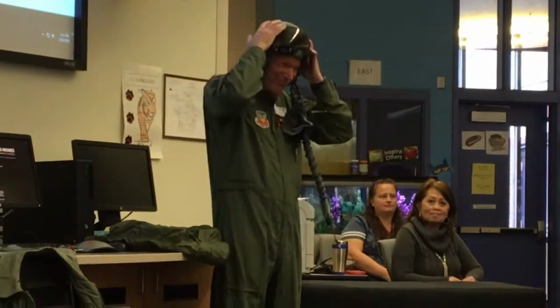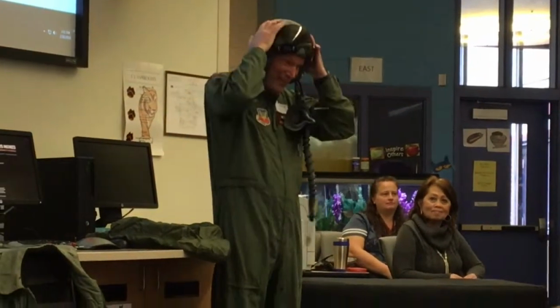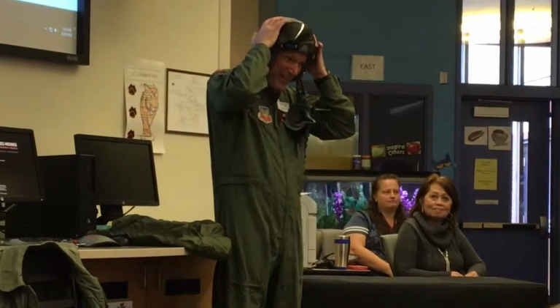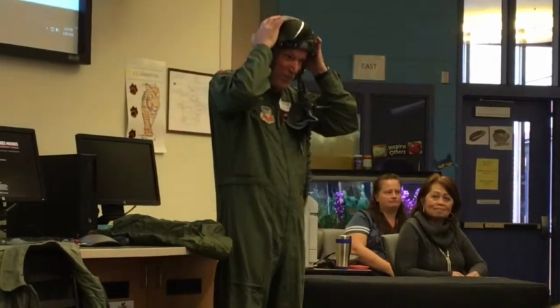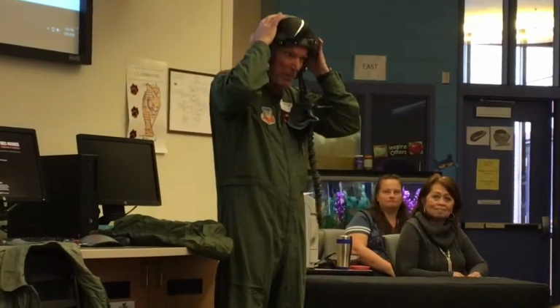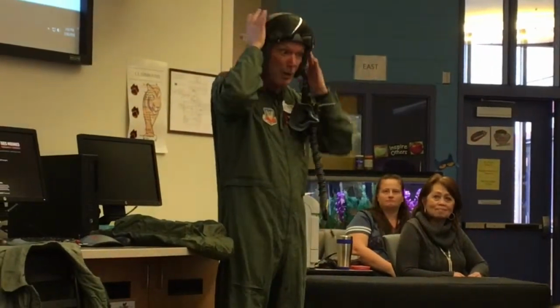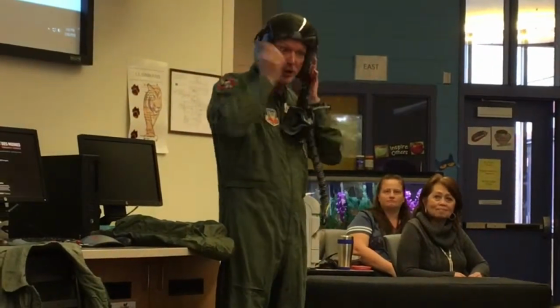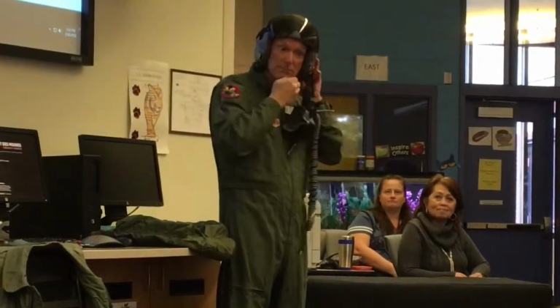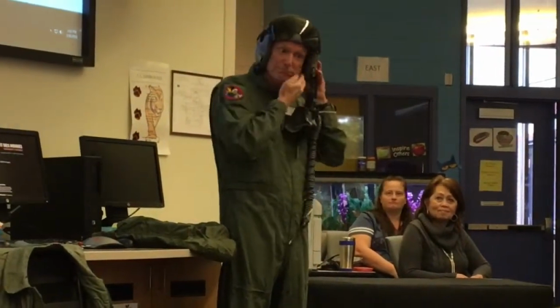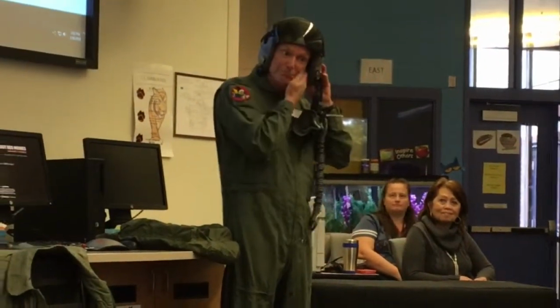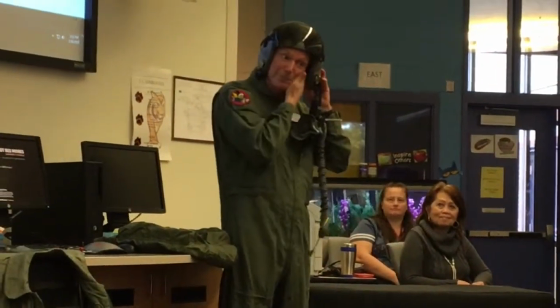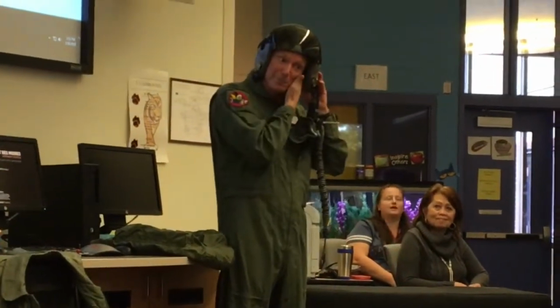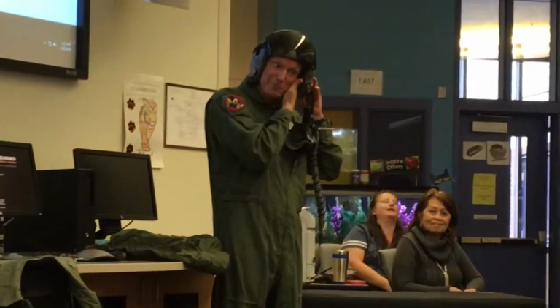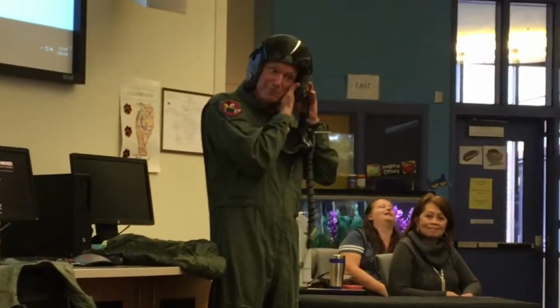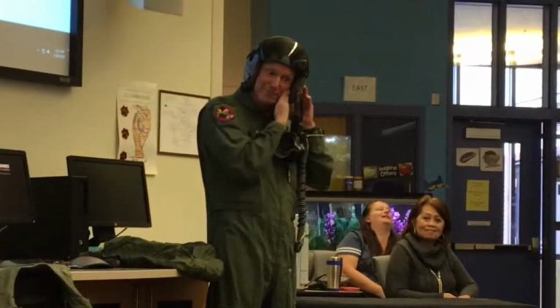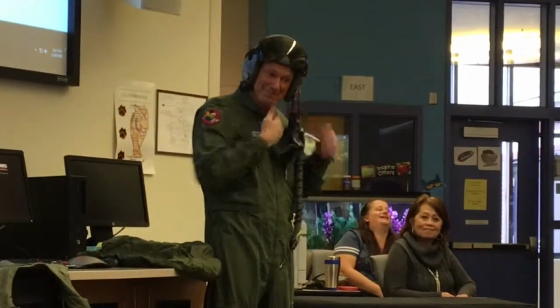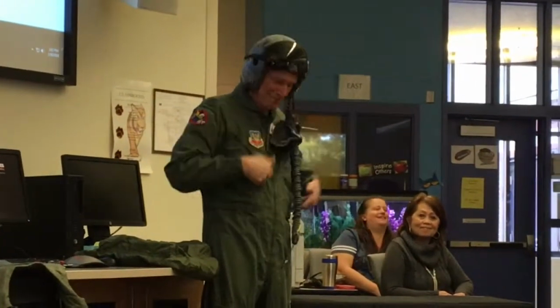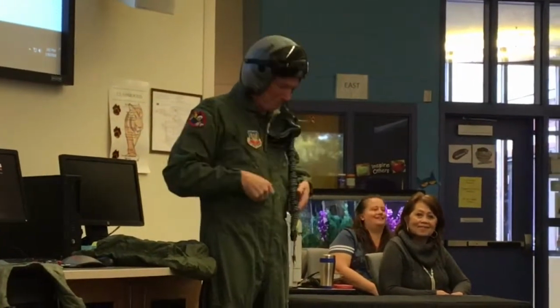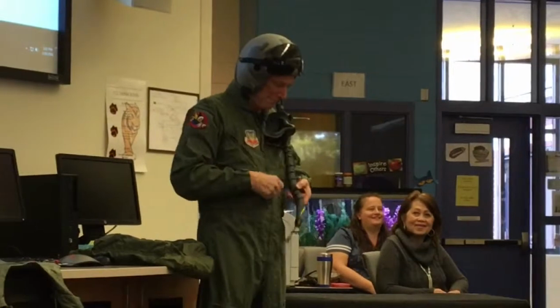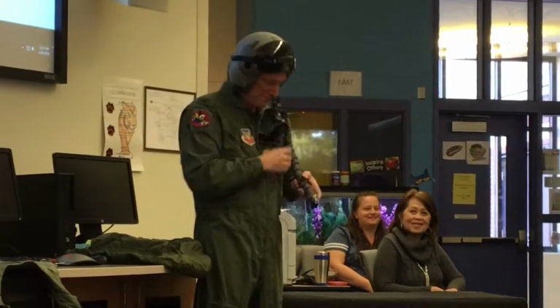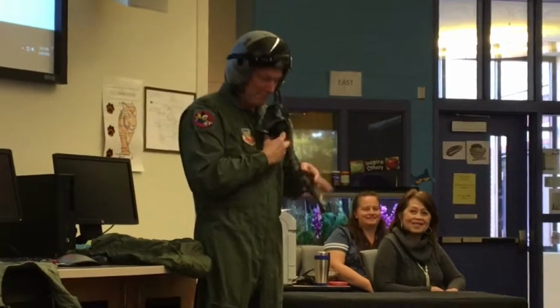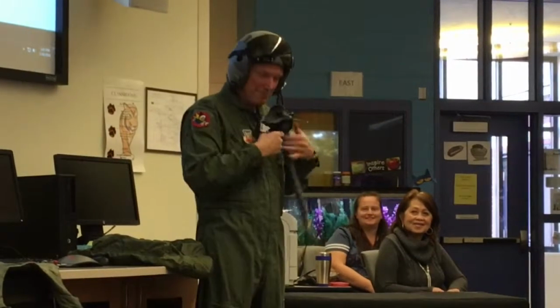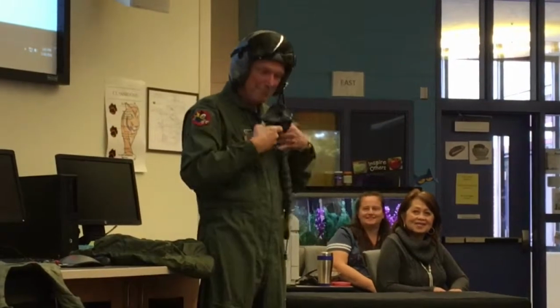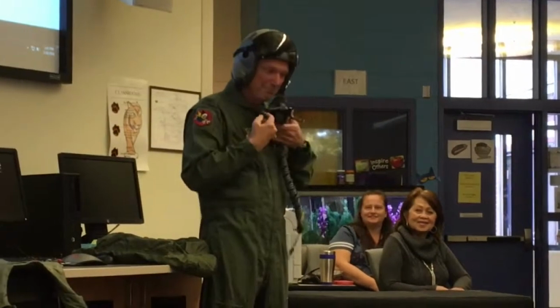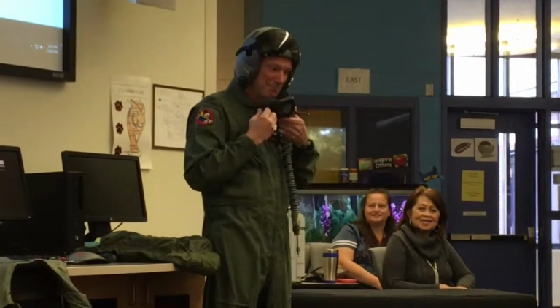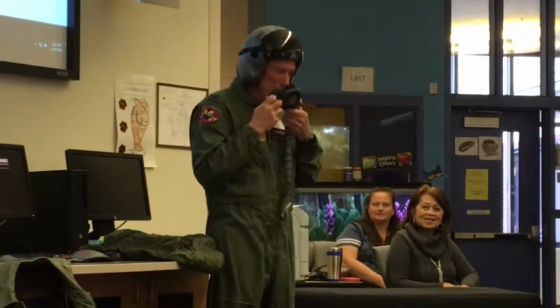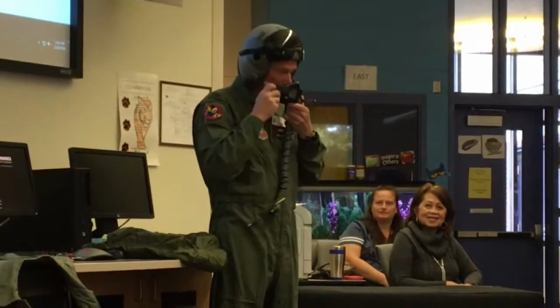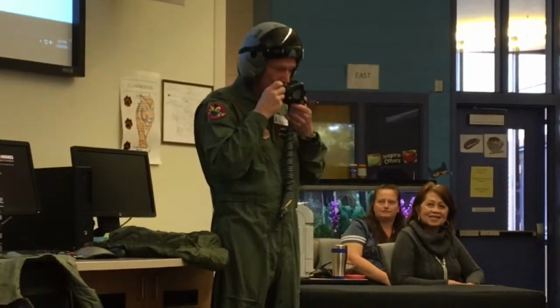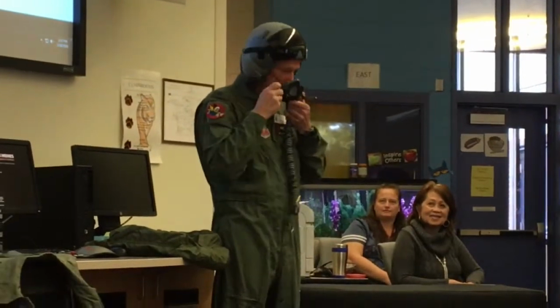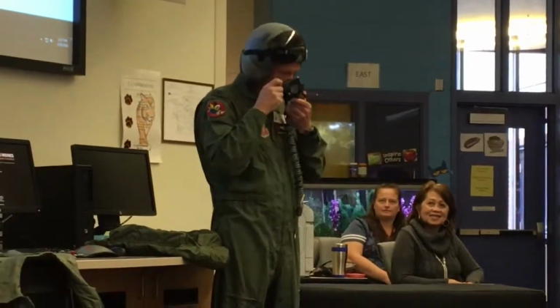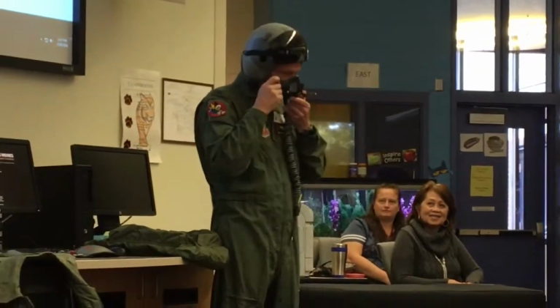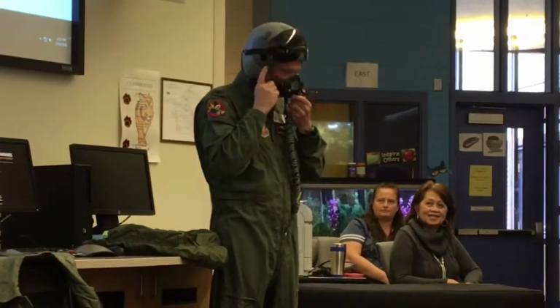I think I look like a bug when I put it on.